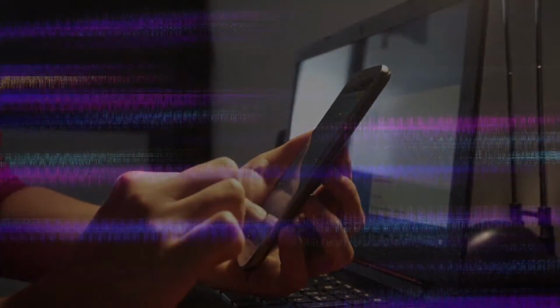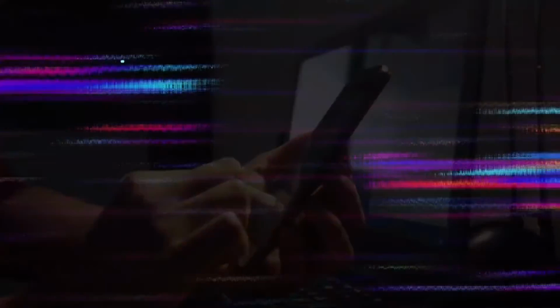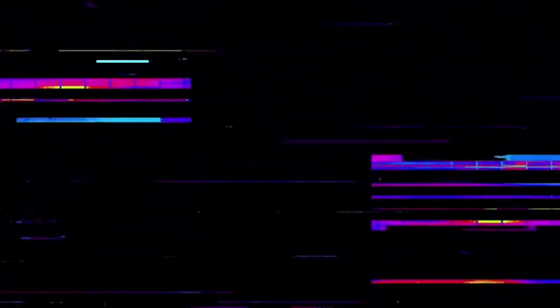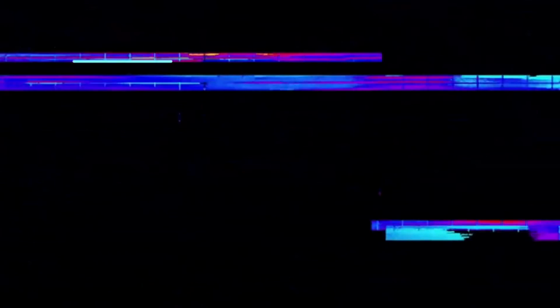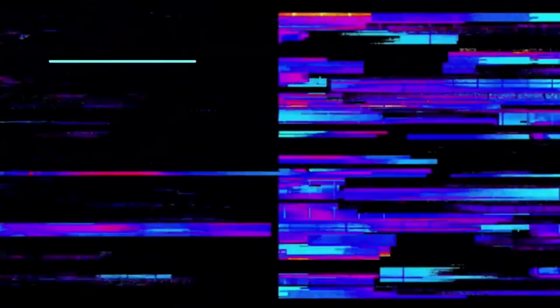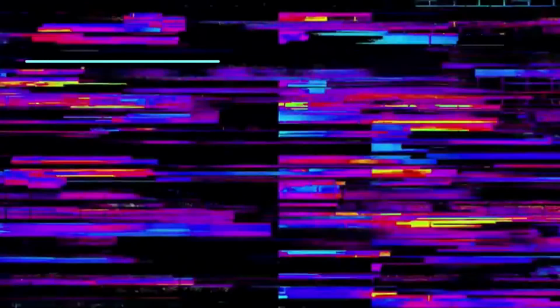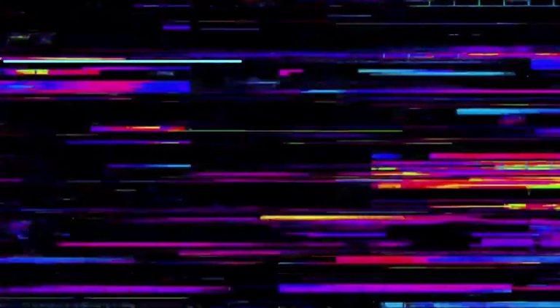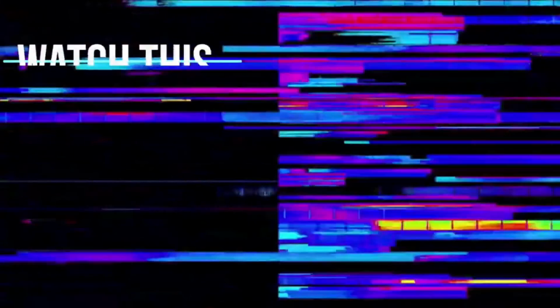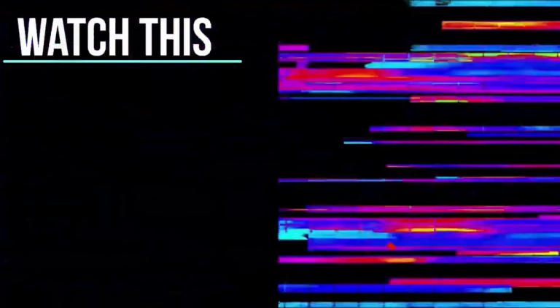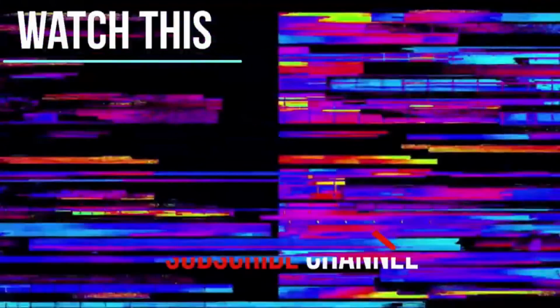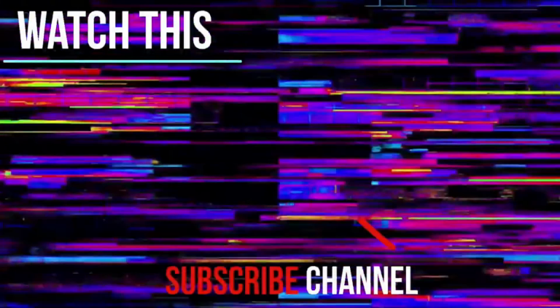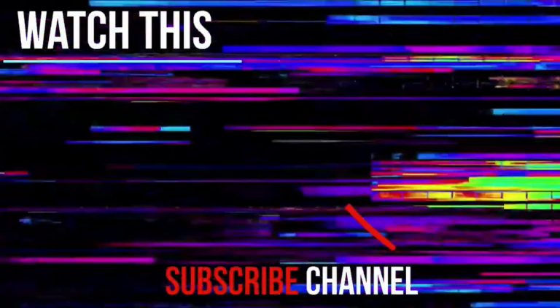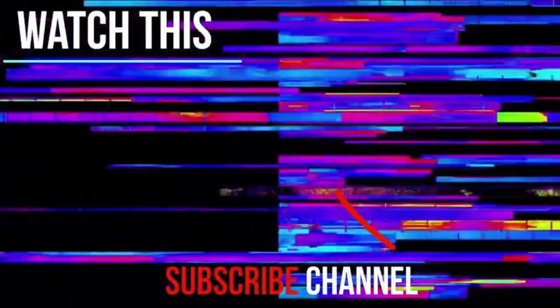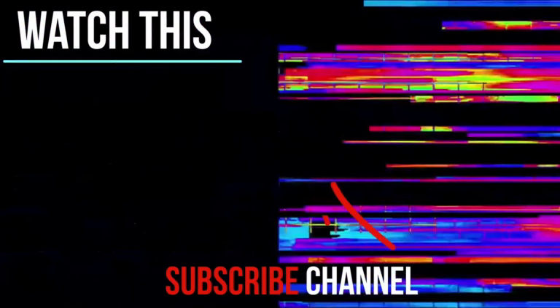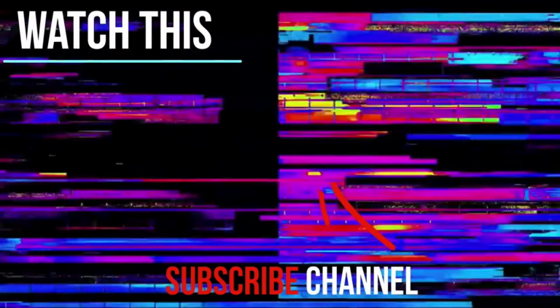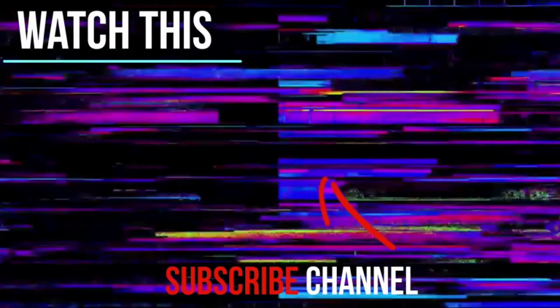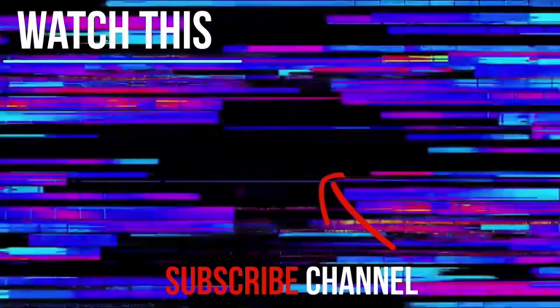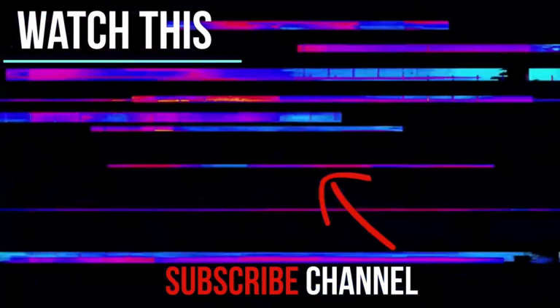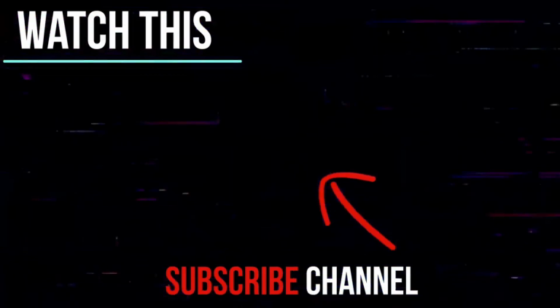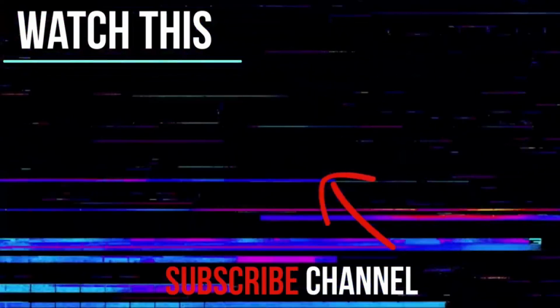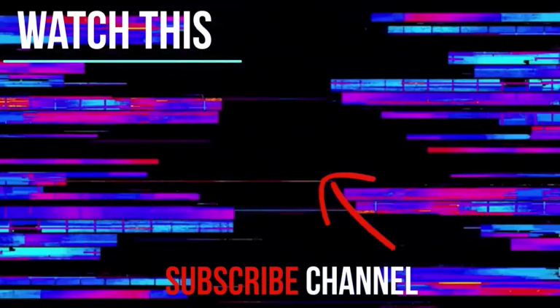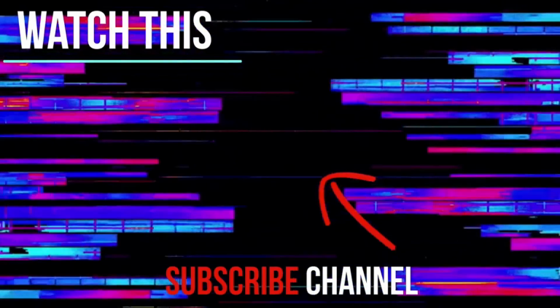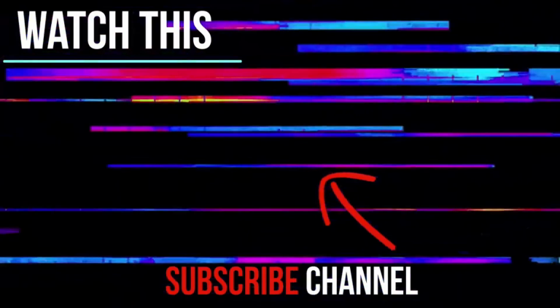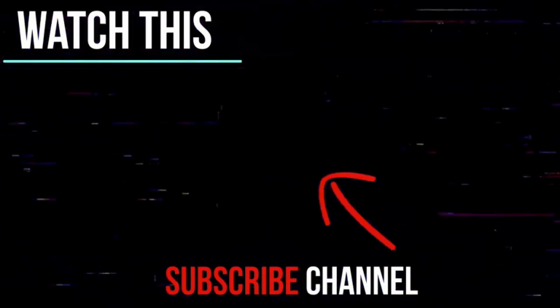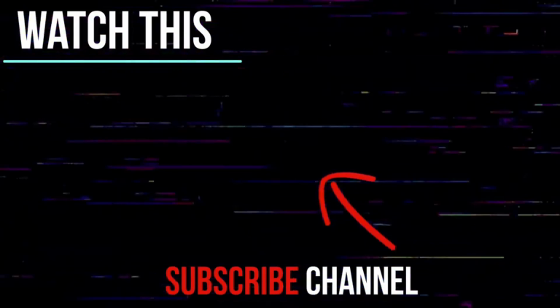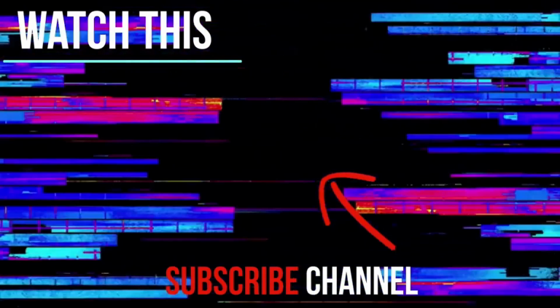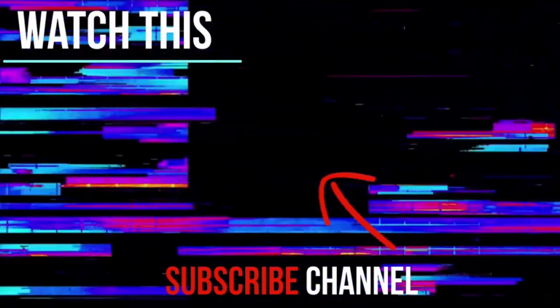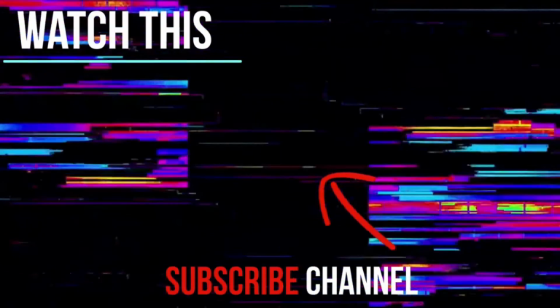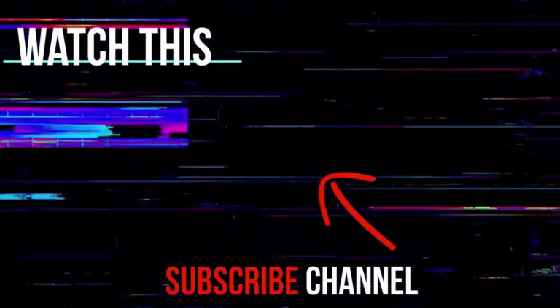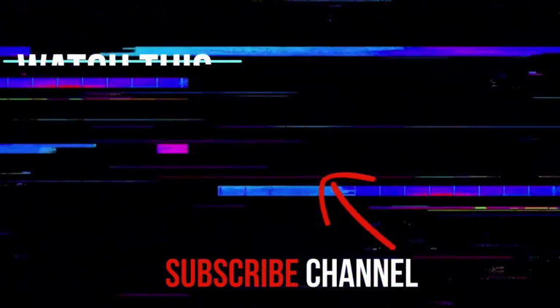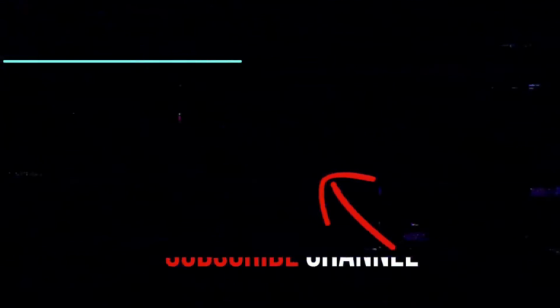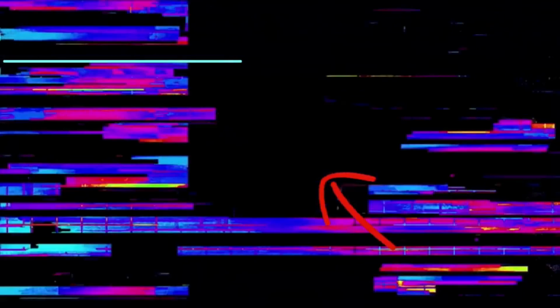That's it for this tutorial. If you found it helpful, please like and subscribe to our channel. Thanks, and goodbye.